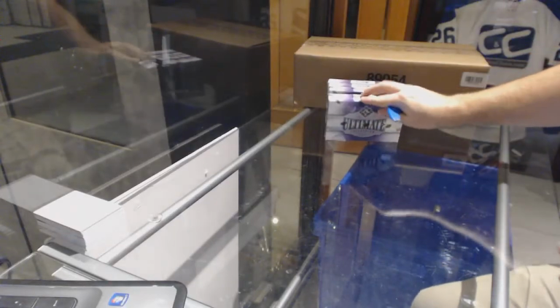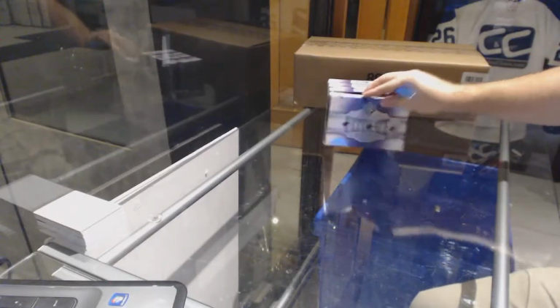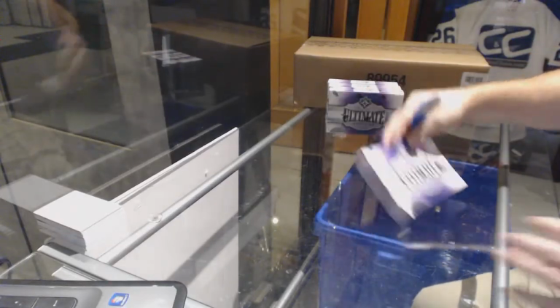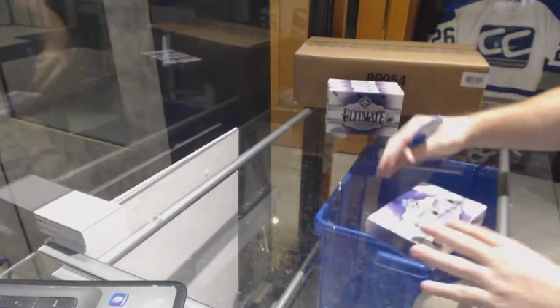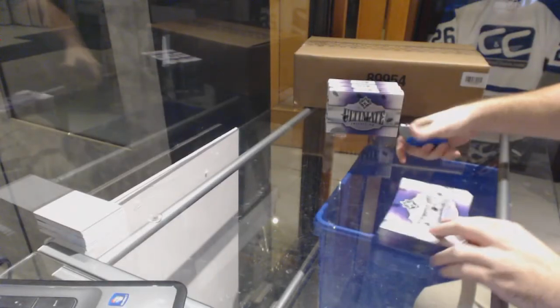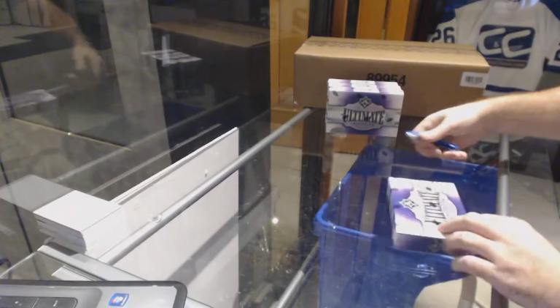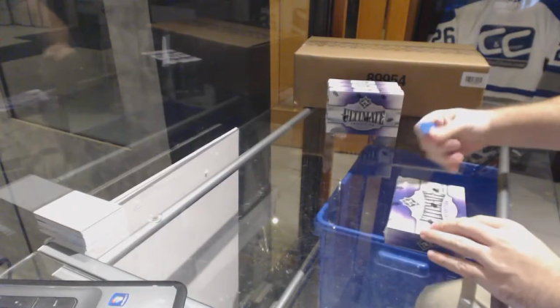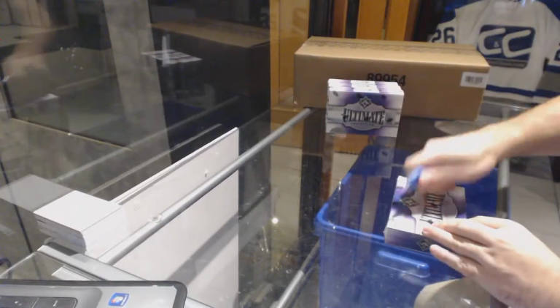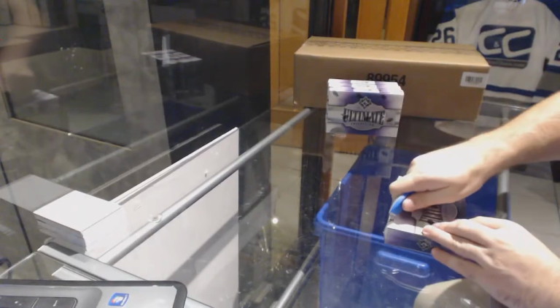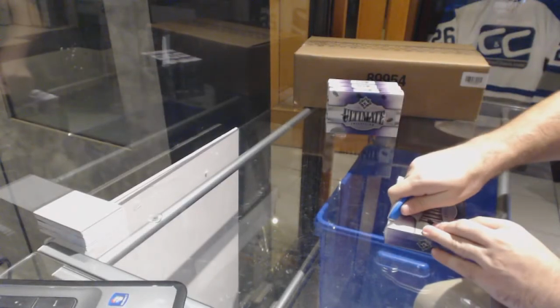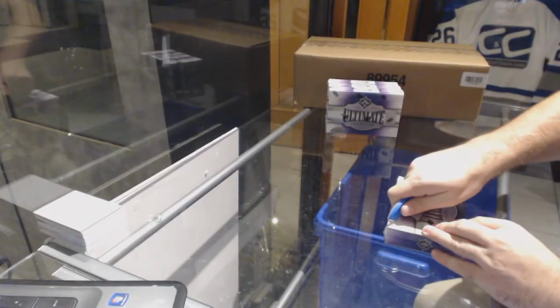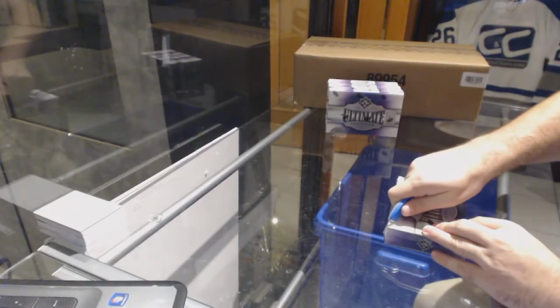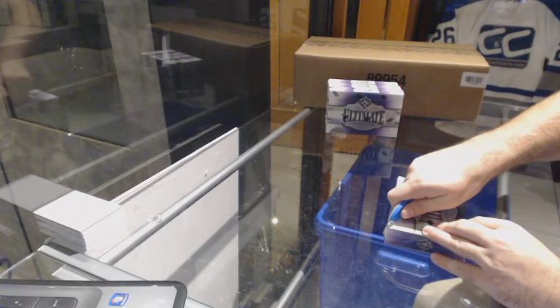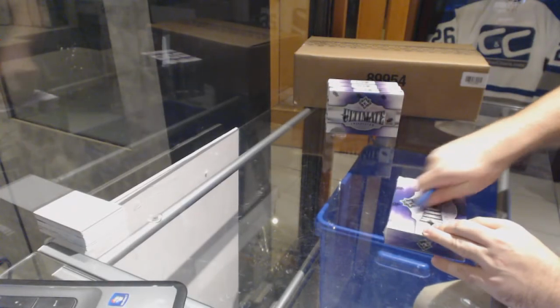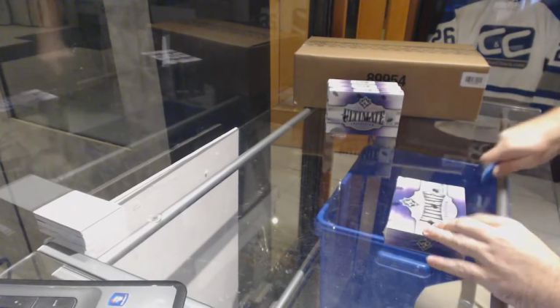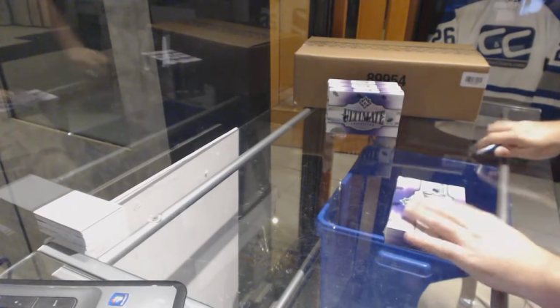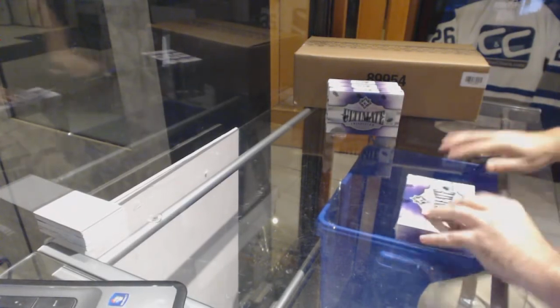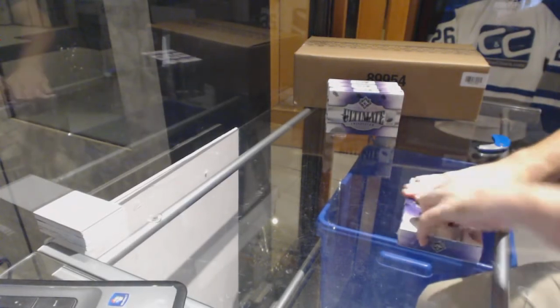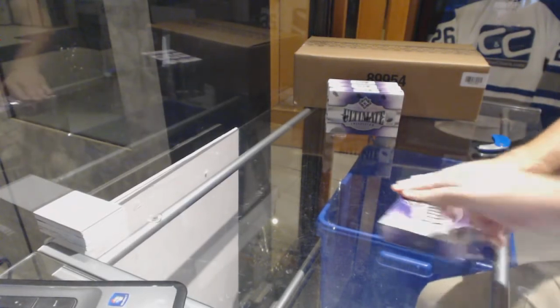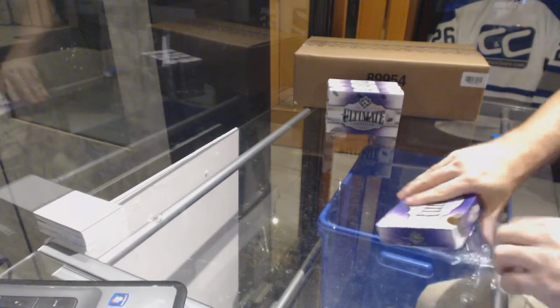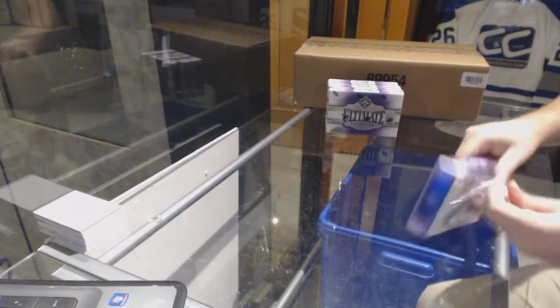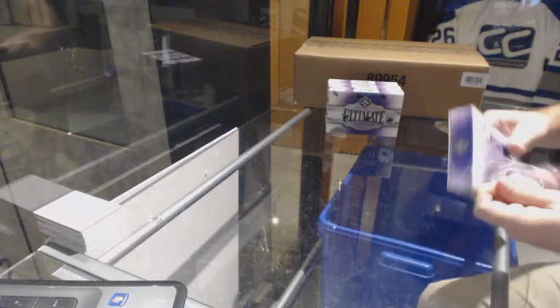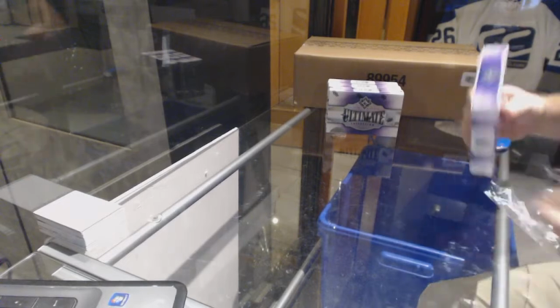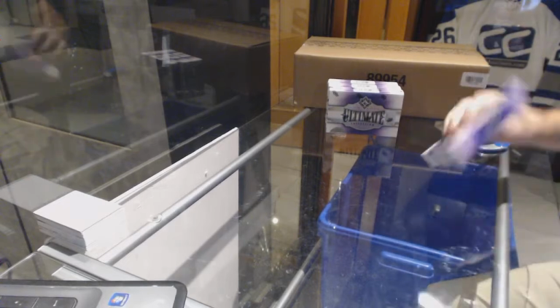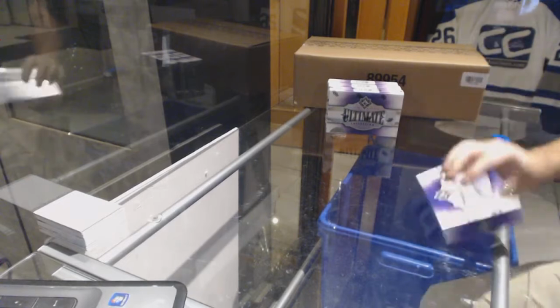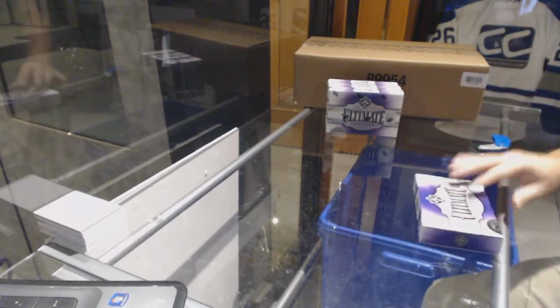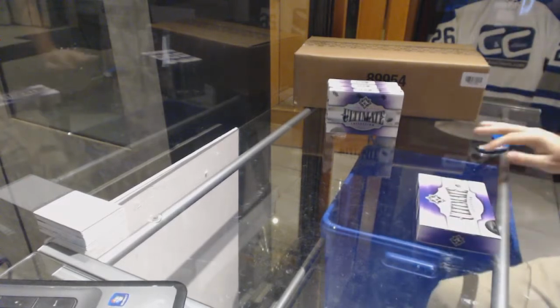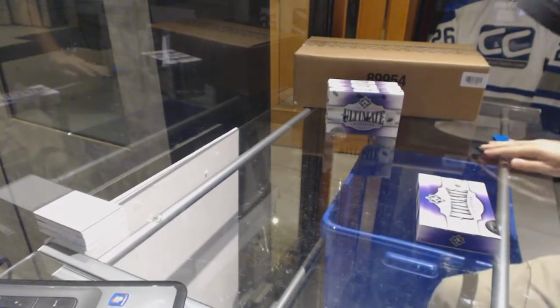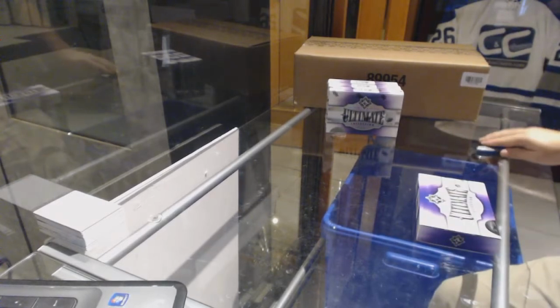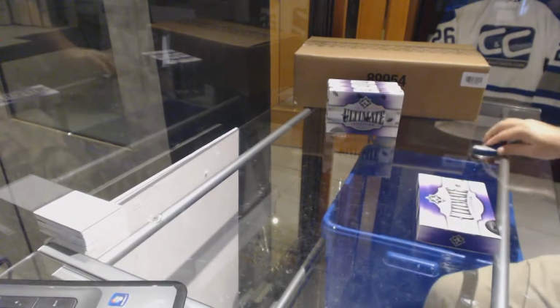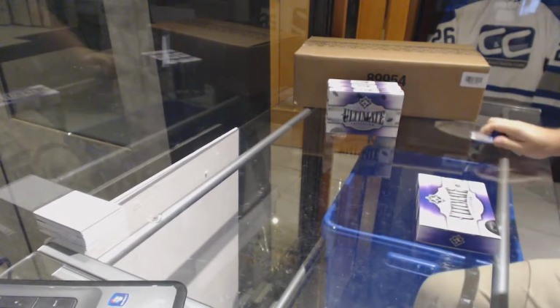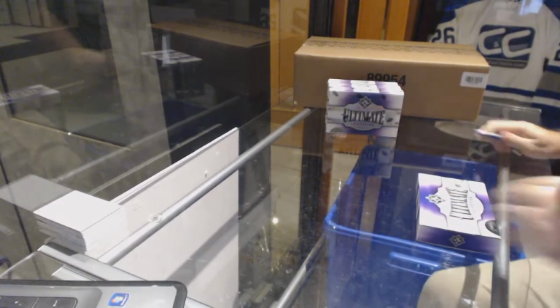Here we go, starting off C&C break number 9058, we have the four box ultimate.